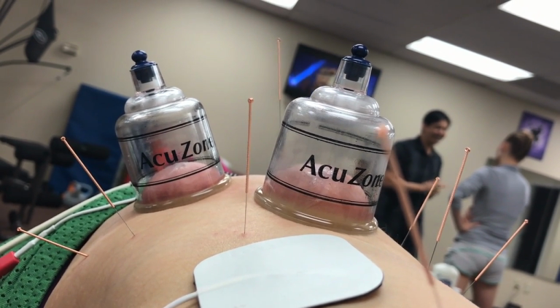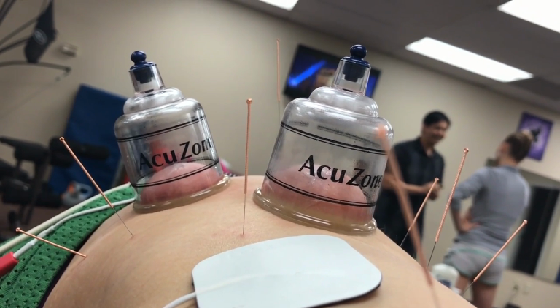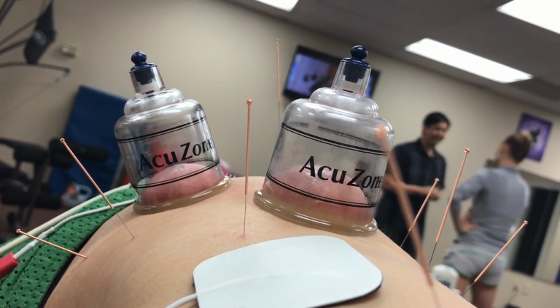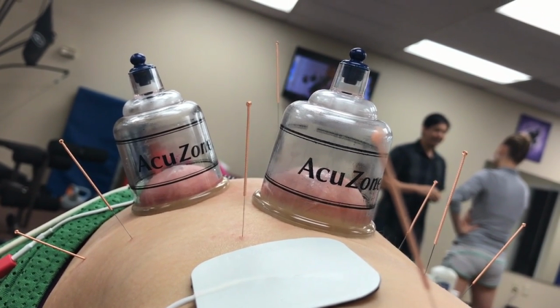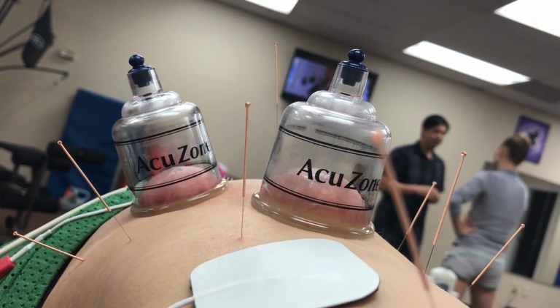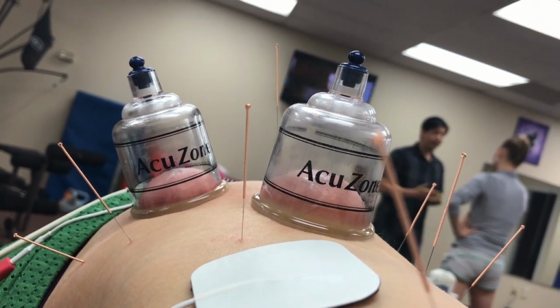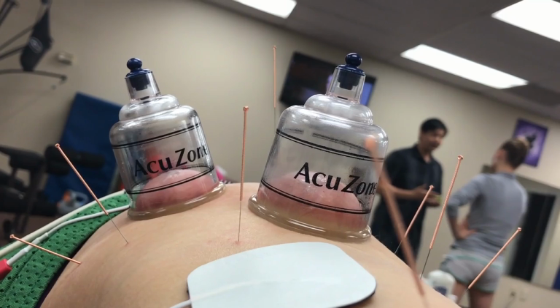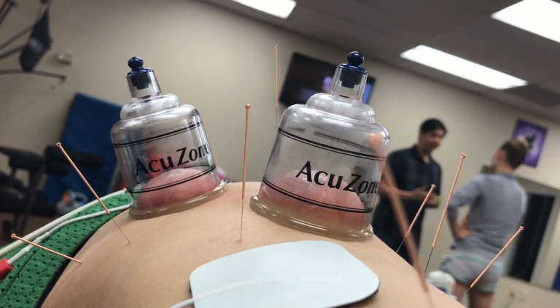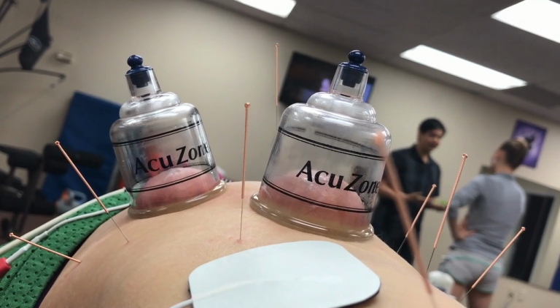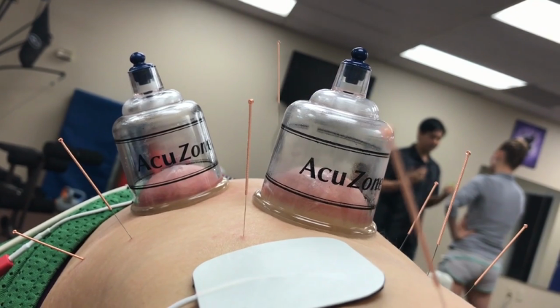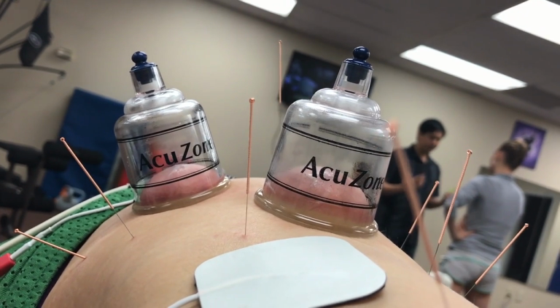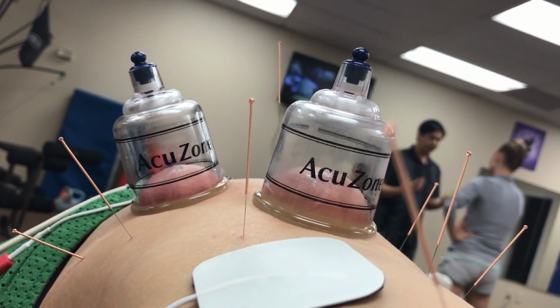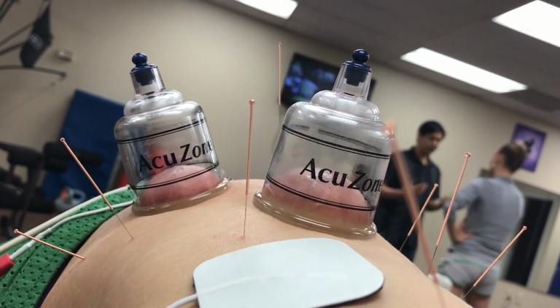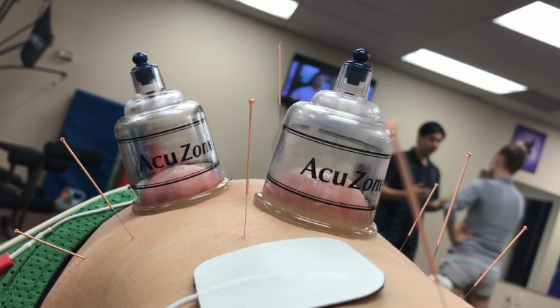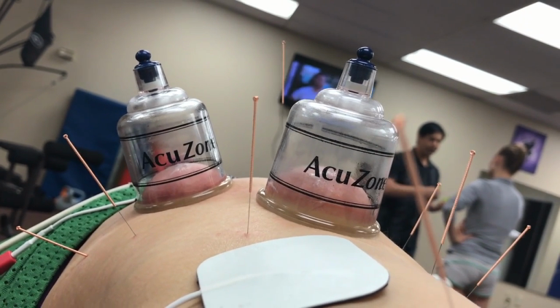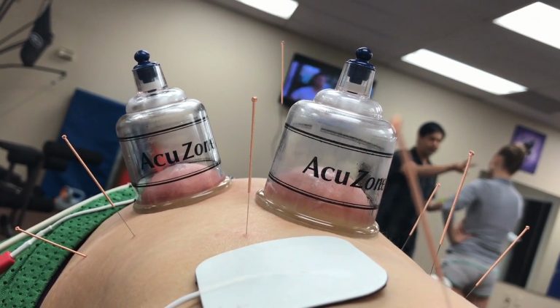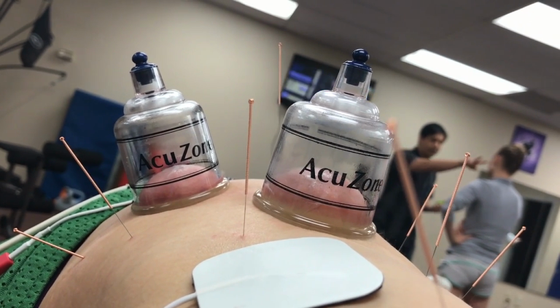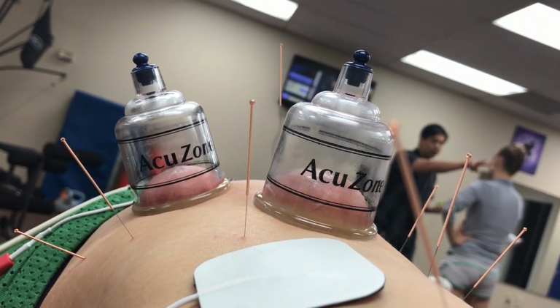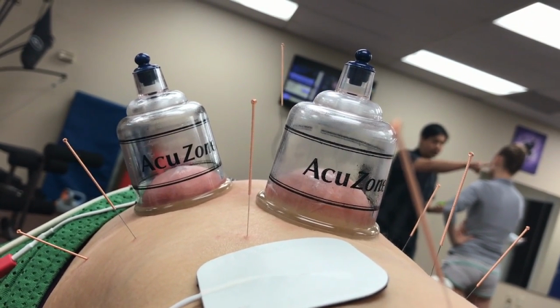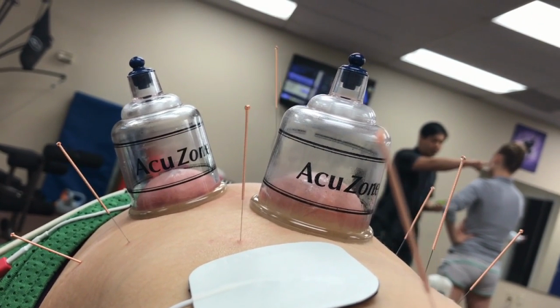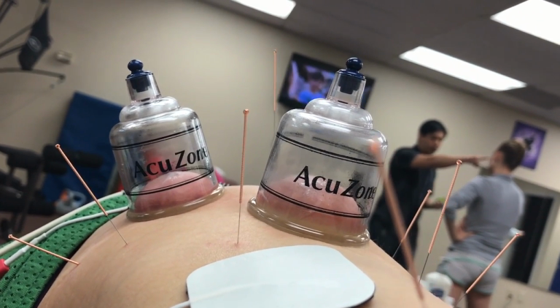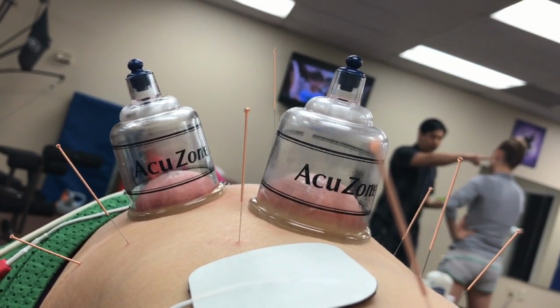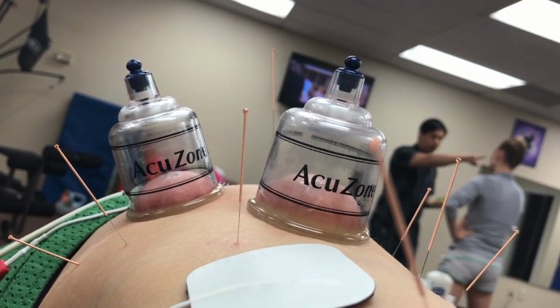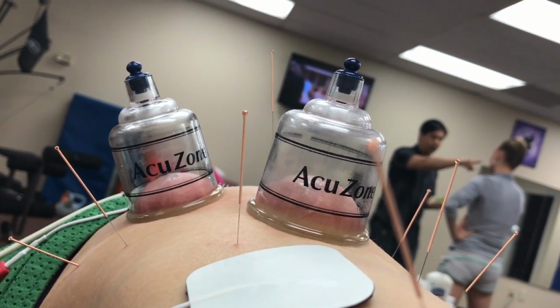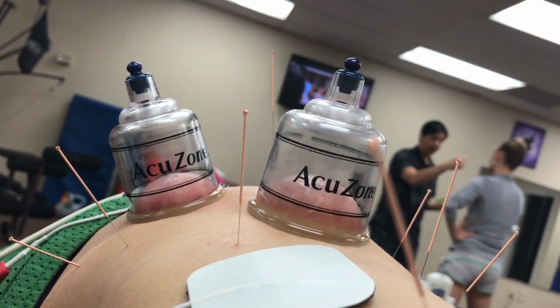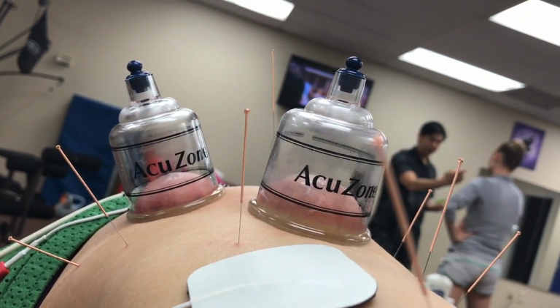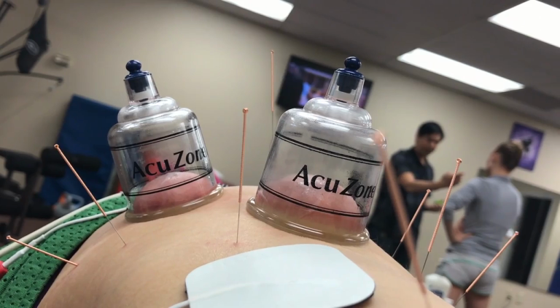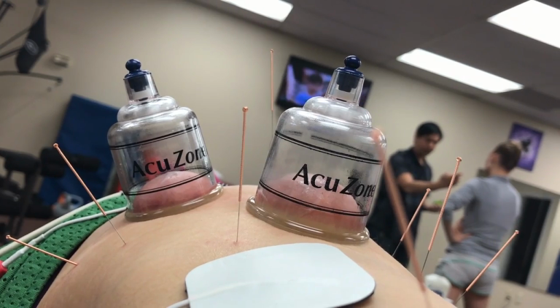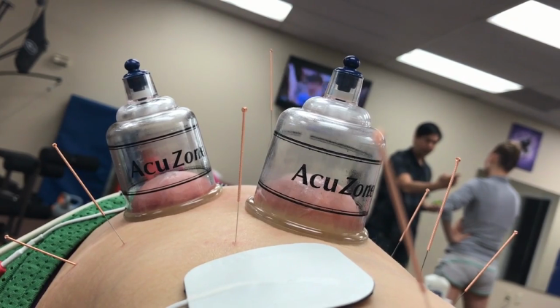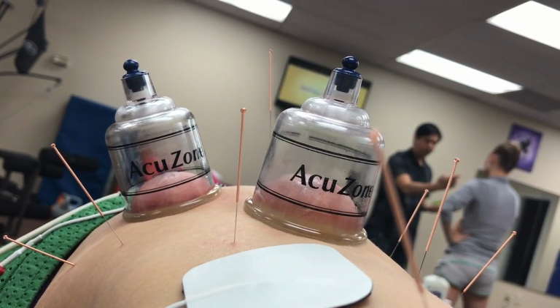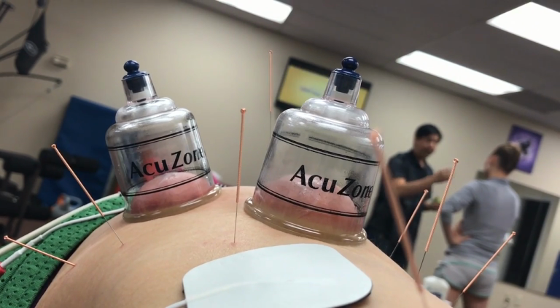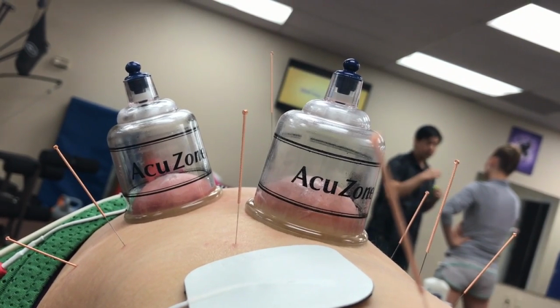It's already starting to feel better, and didn't hurt near as much as it looks. I think I only screamed once.